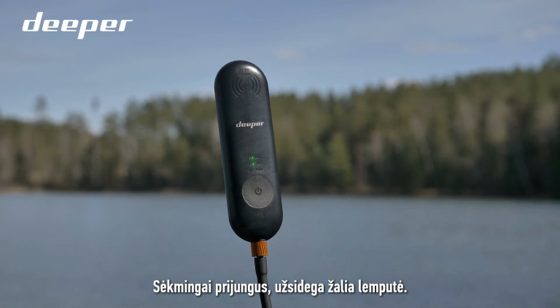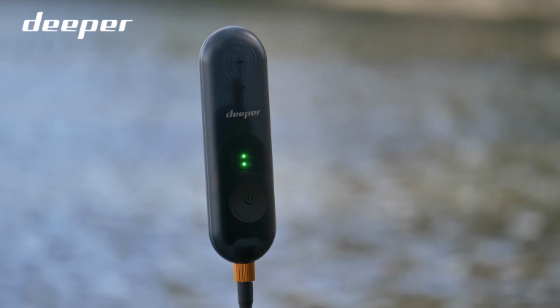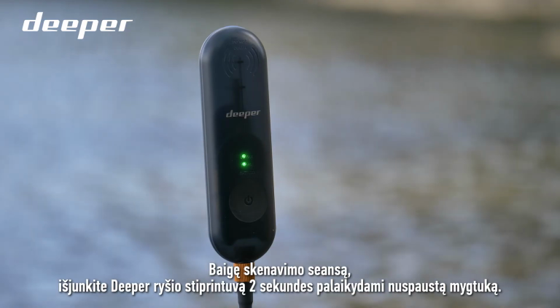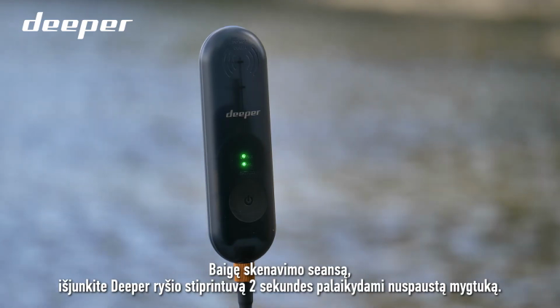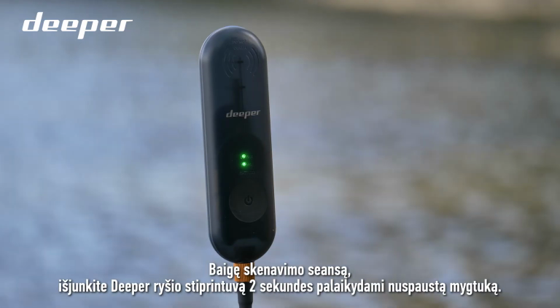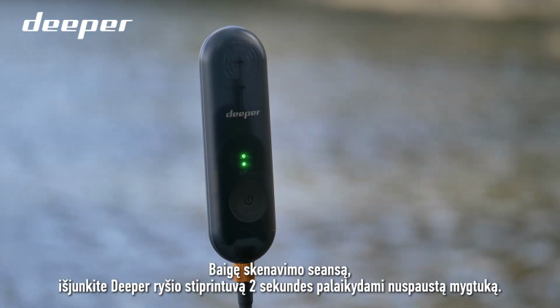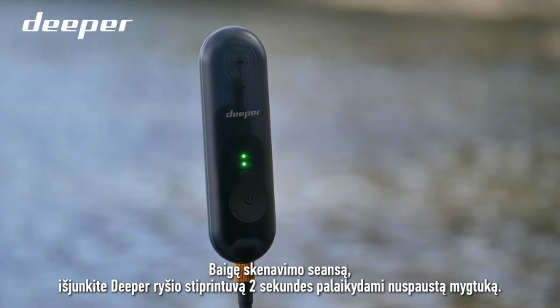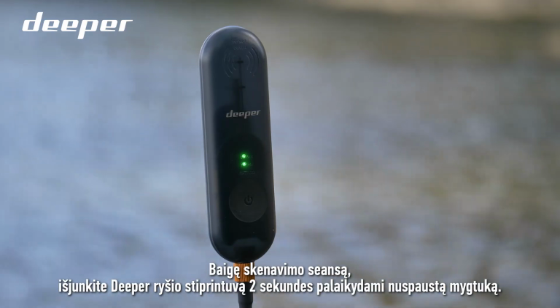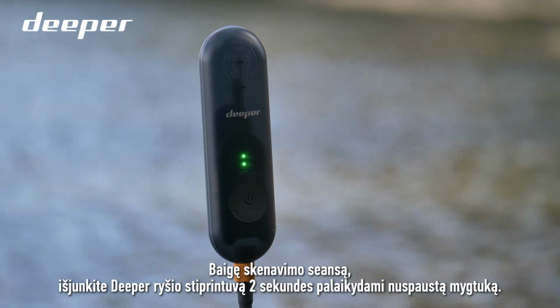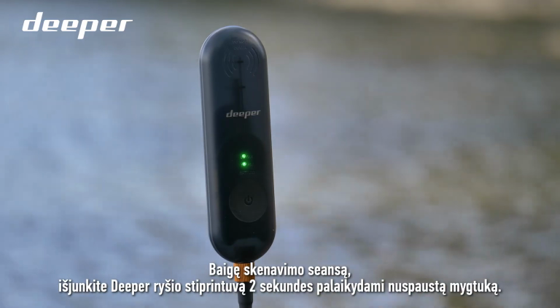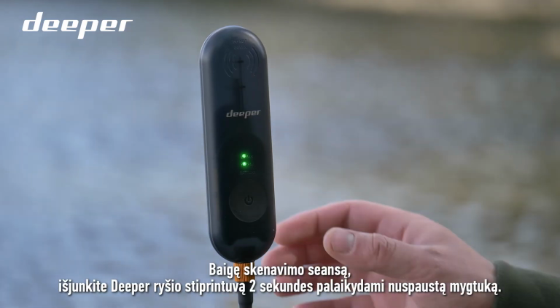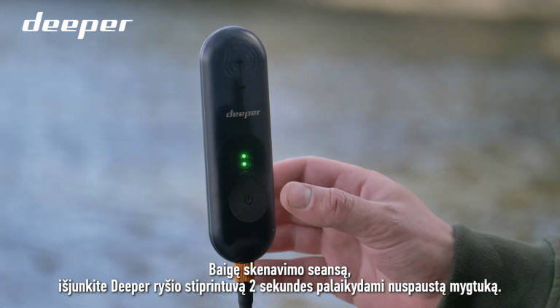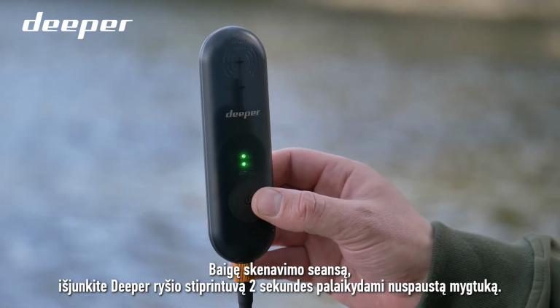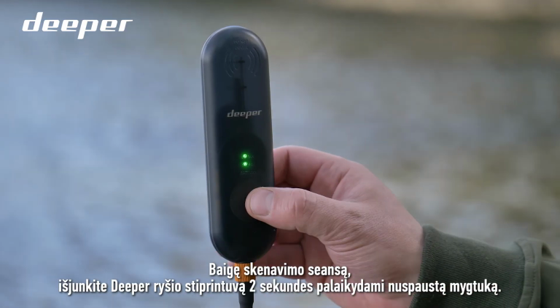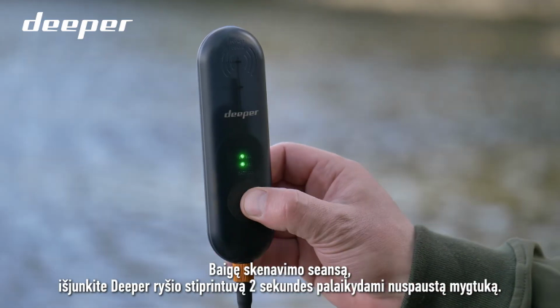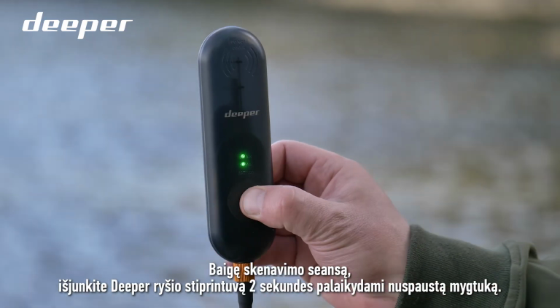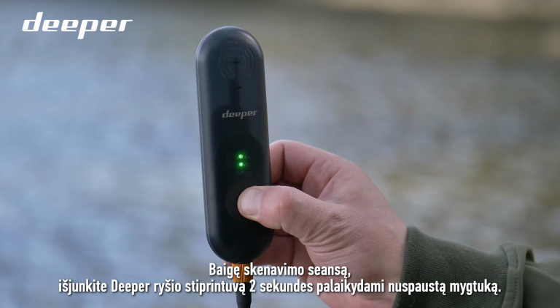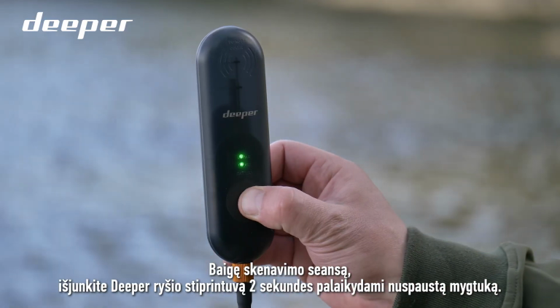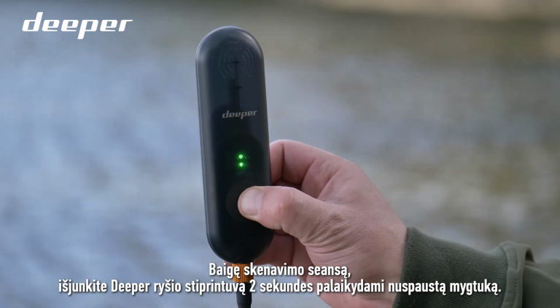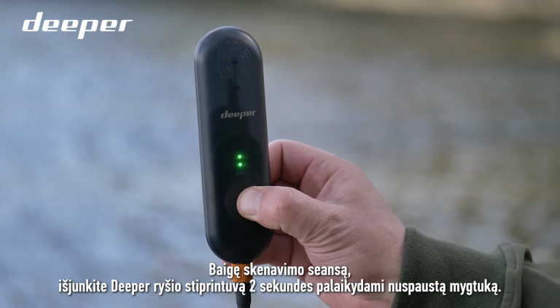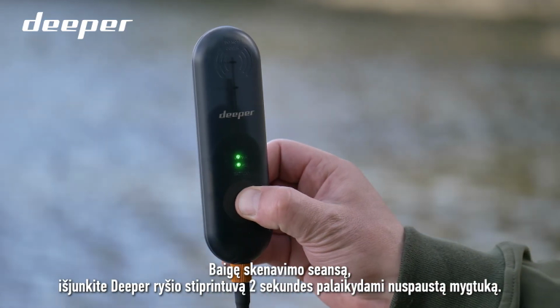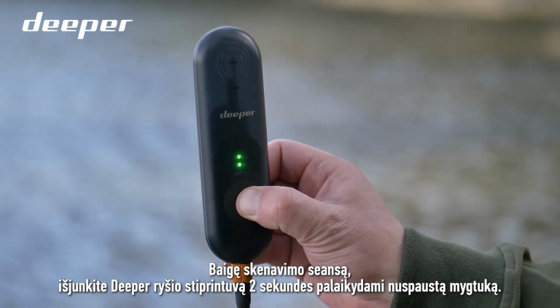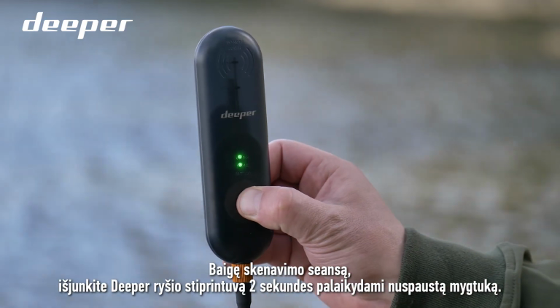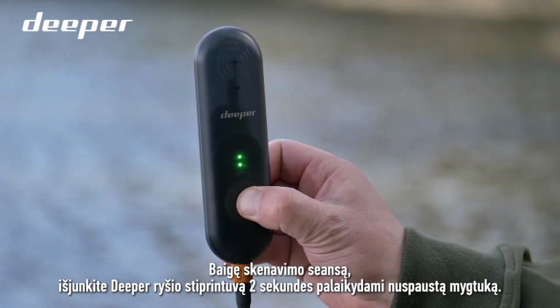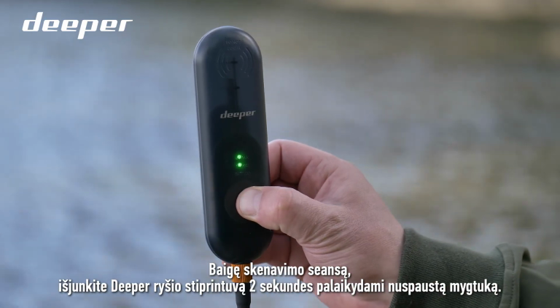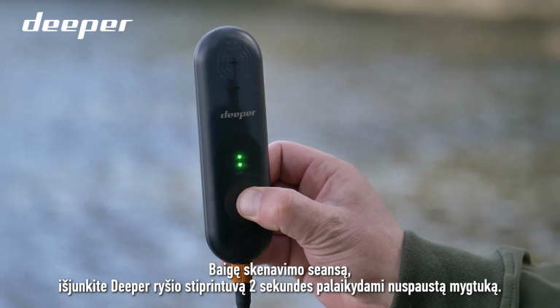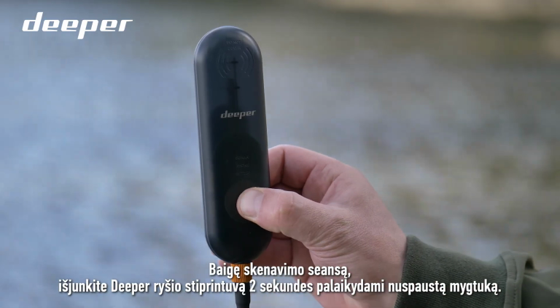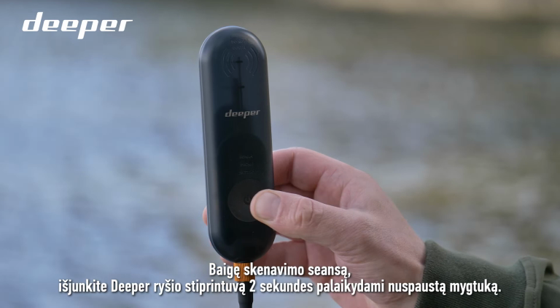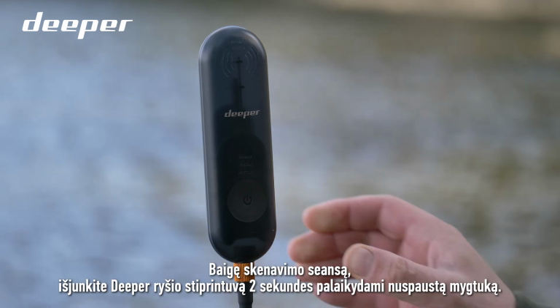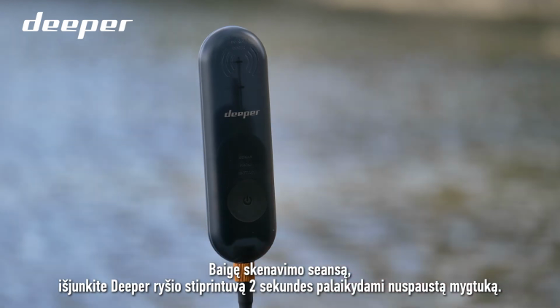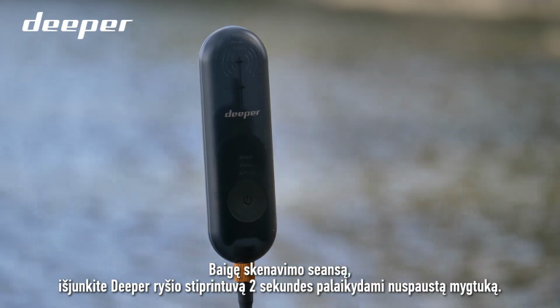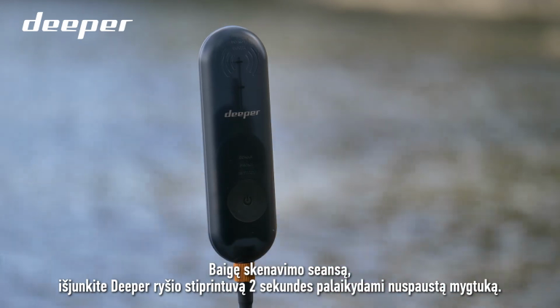Once you finish your session, turn off your Deeper Range Extender by pressing the button for 2 seconds.